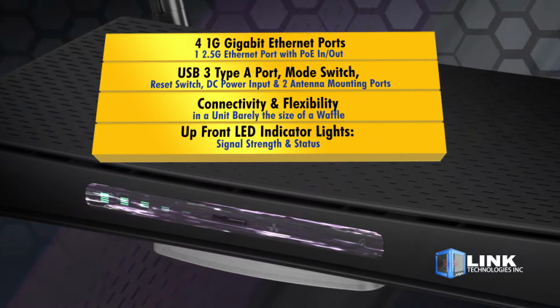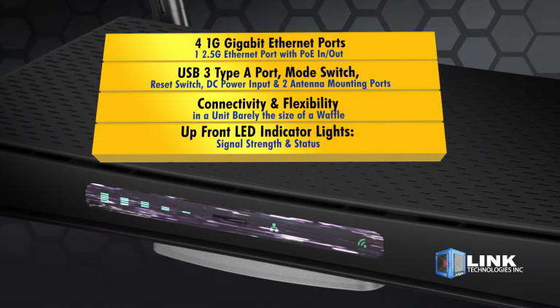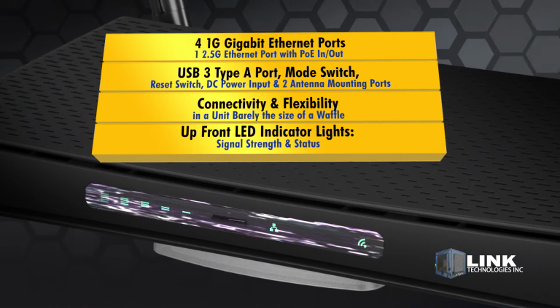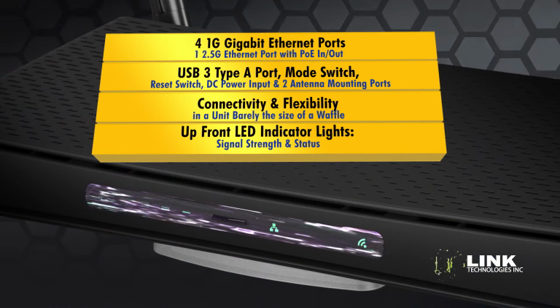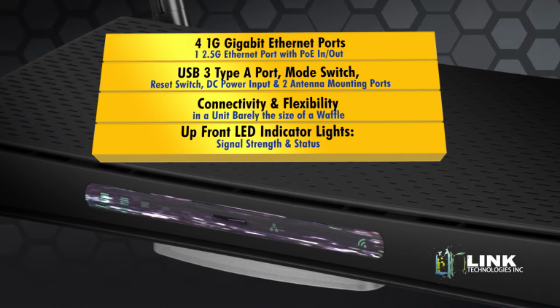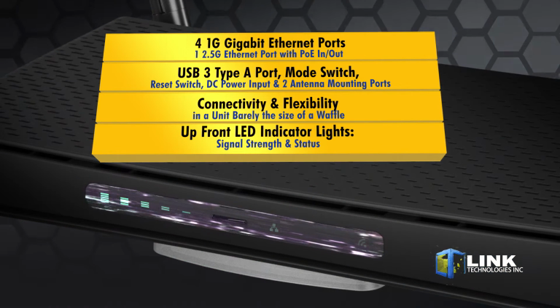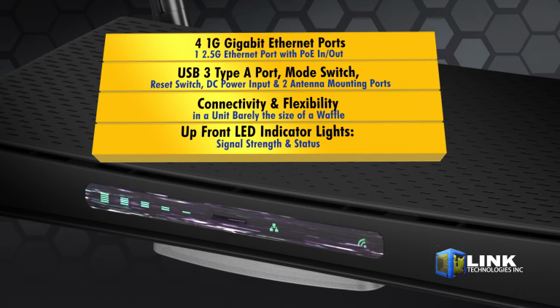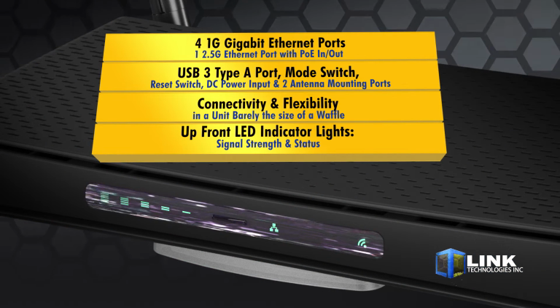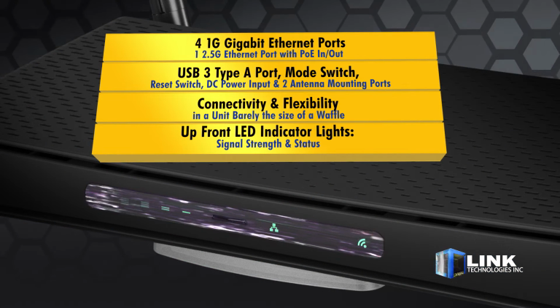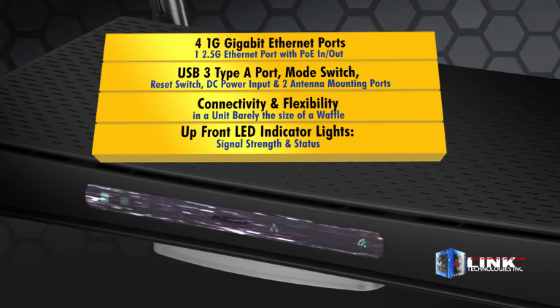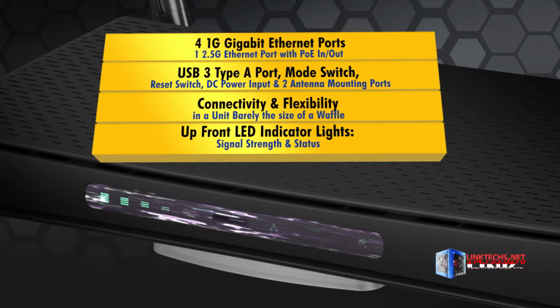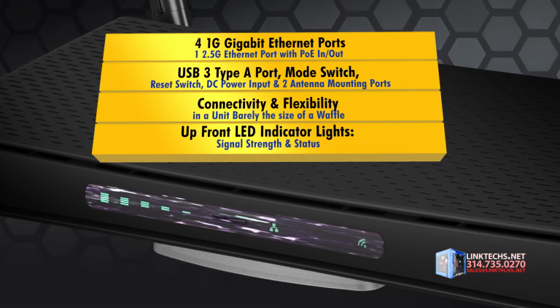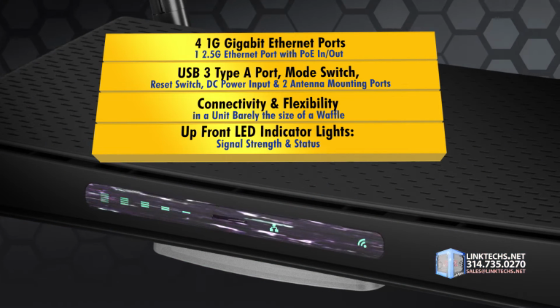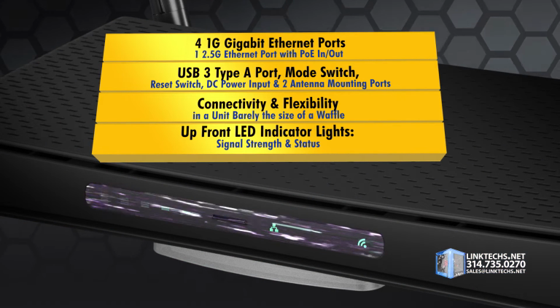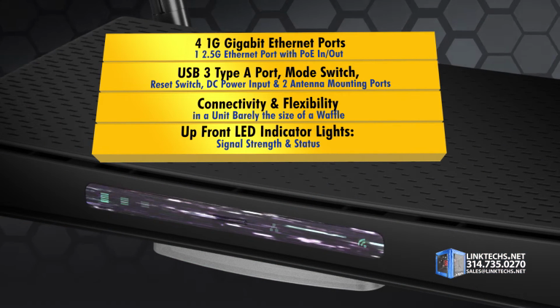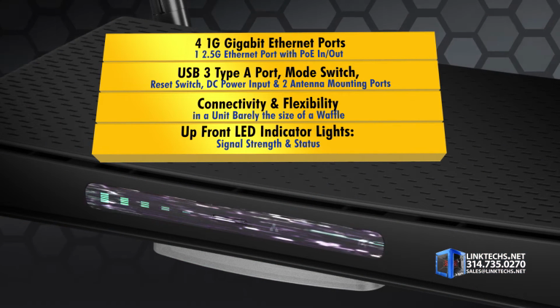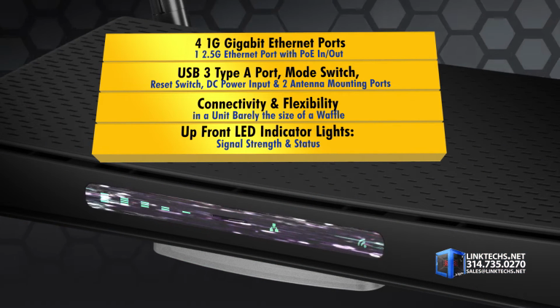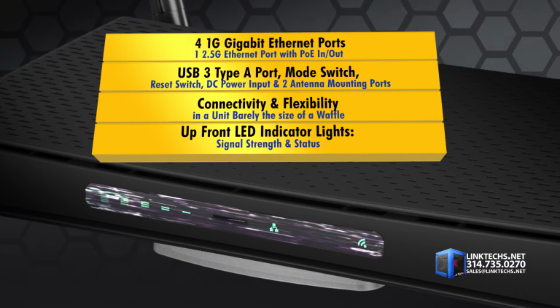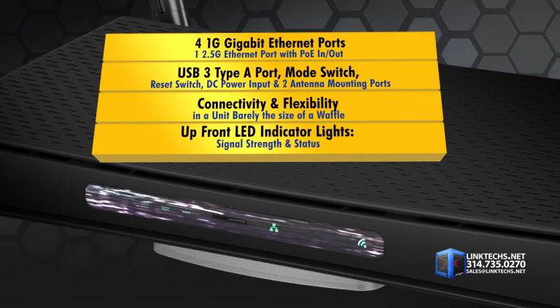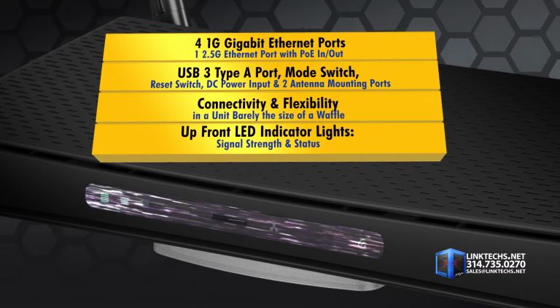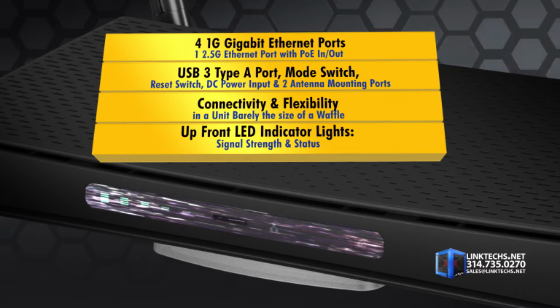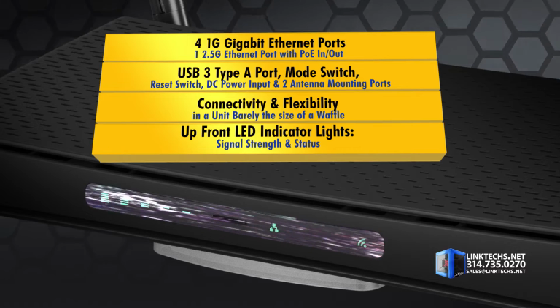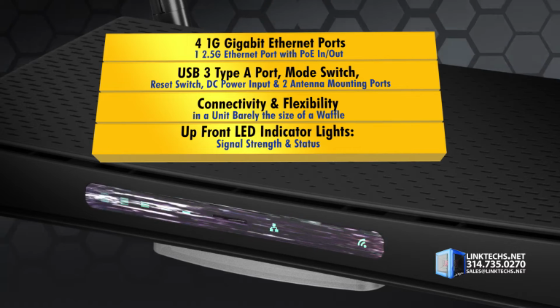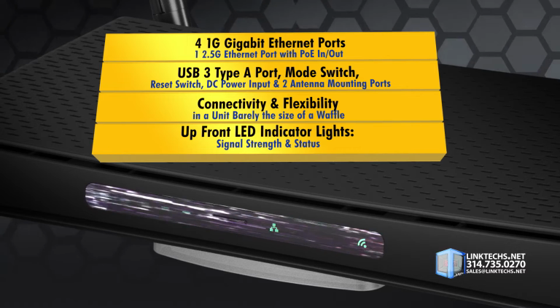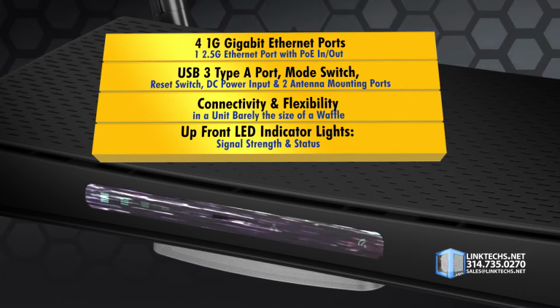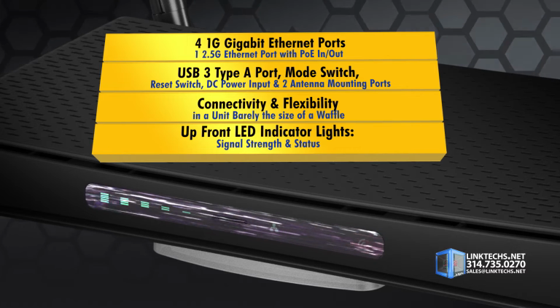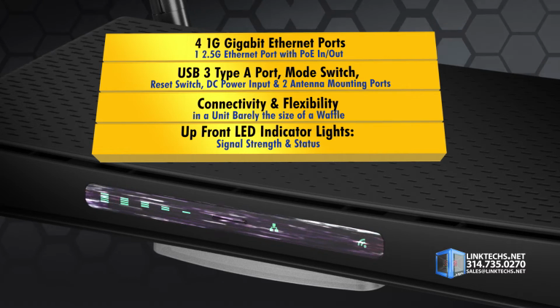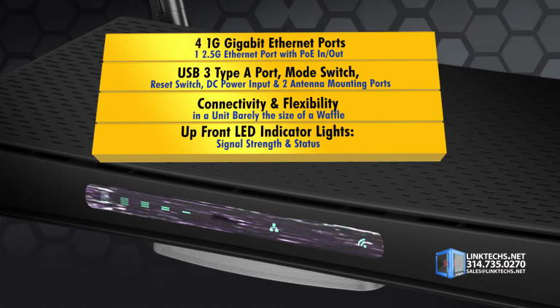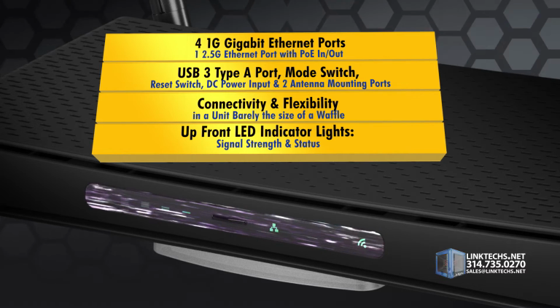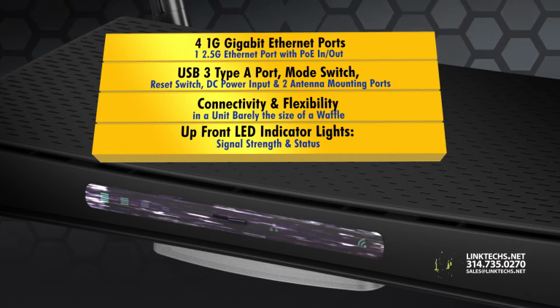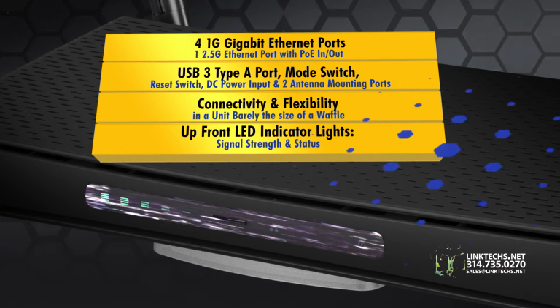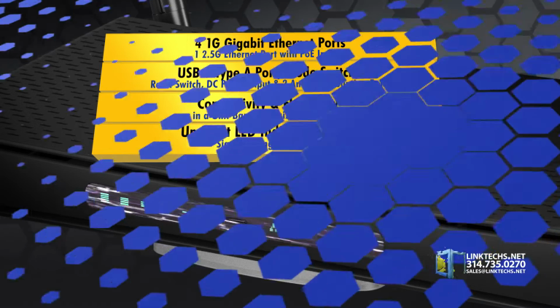It's a lot of connectivity and flexibility packed into a small unit, barely the size of a waffle. Up front, you get LED indicator lights for signal strength and status.